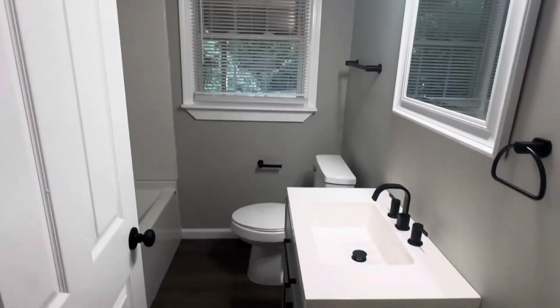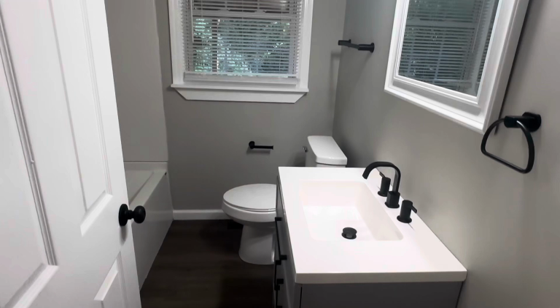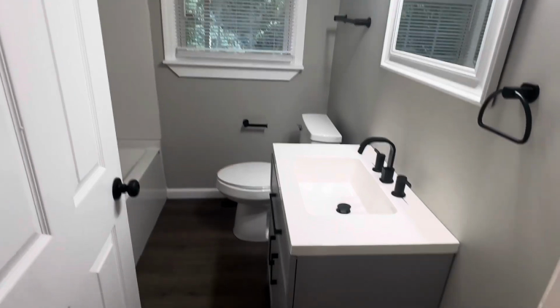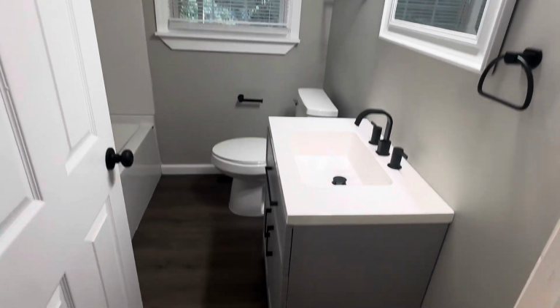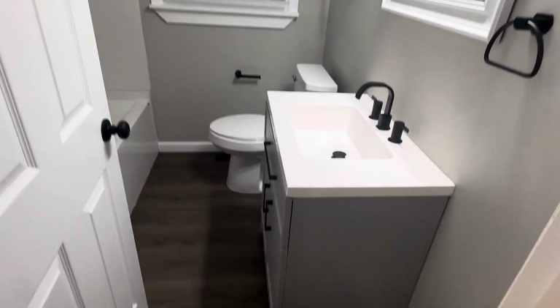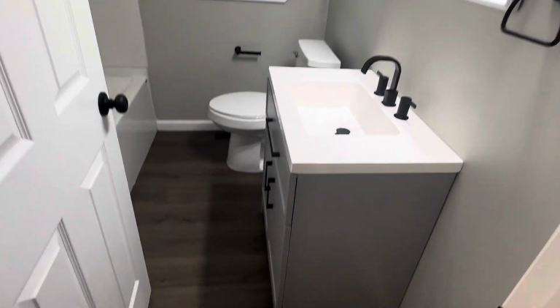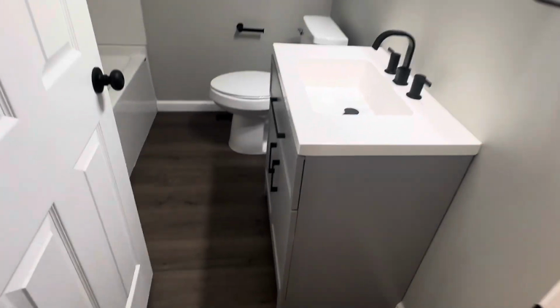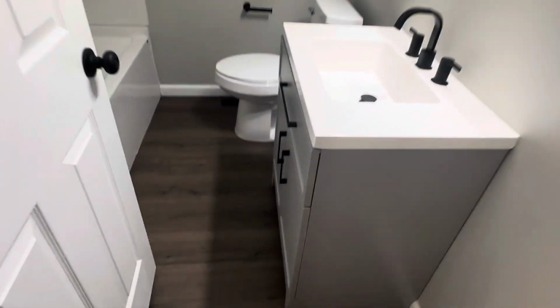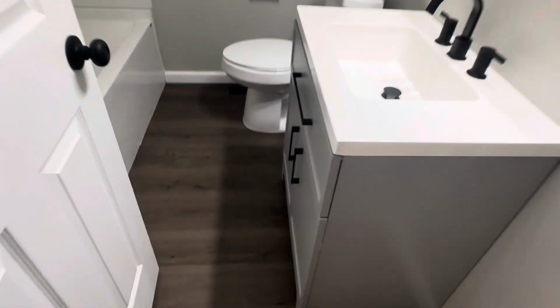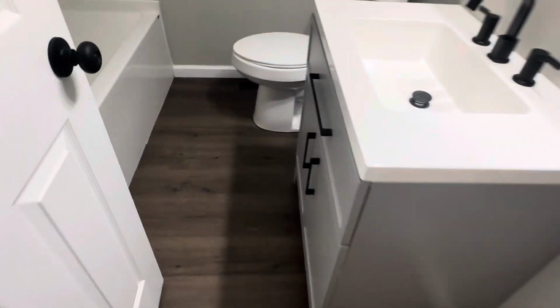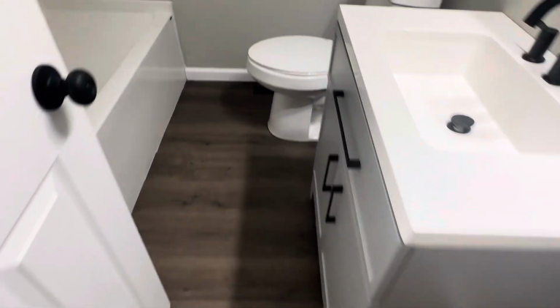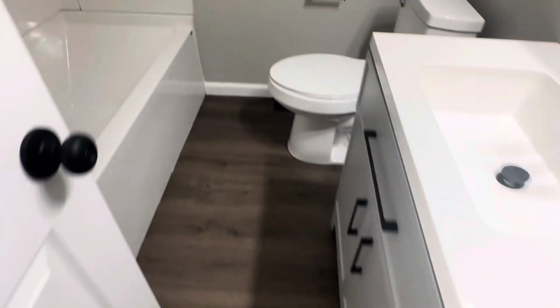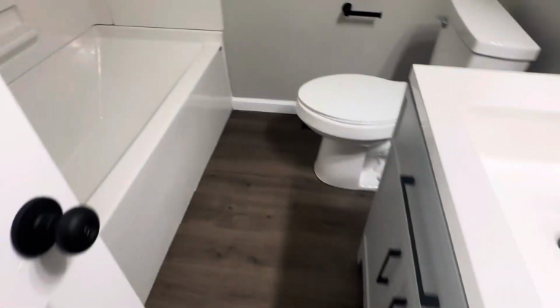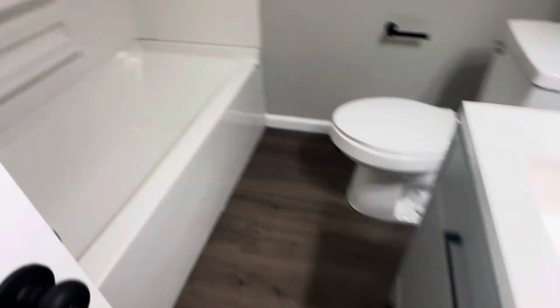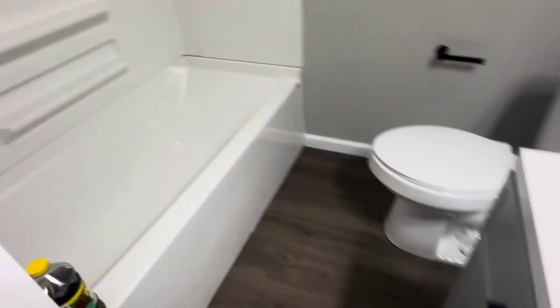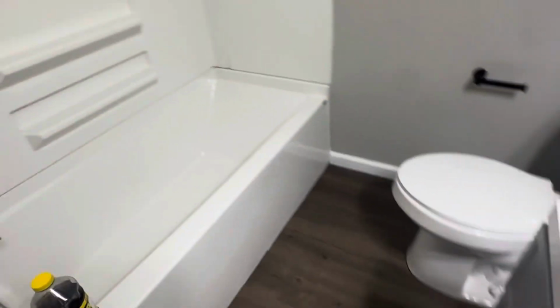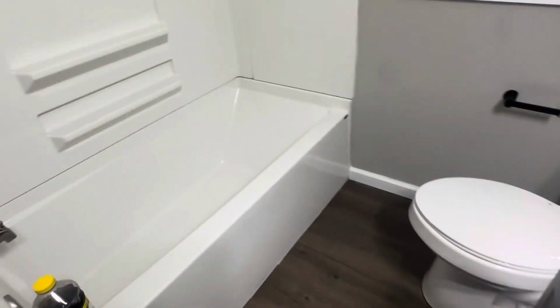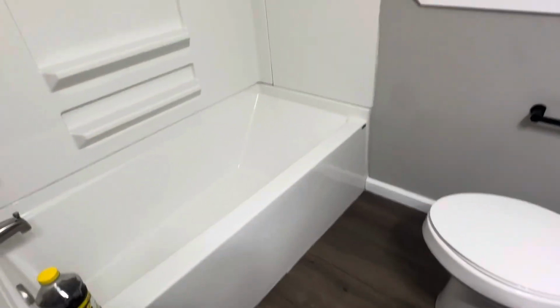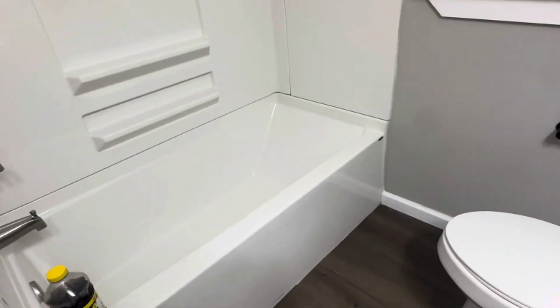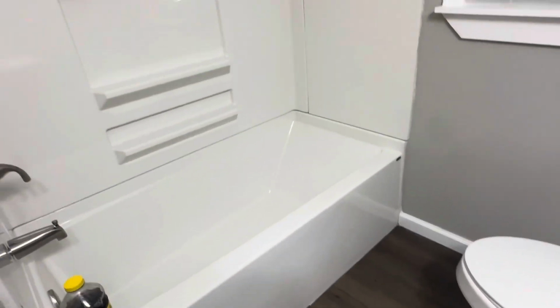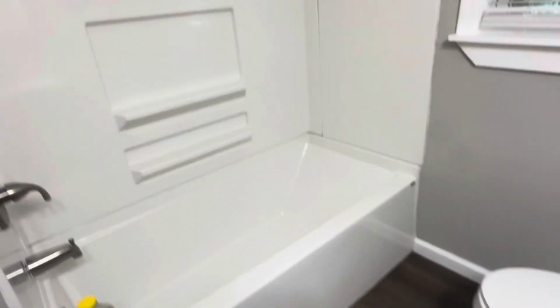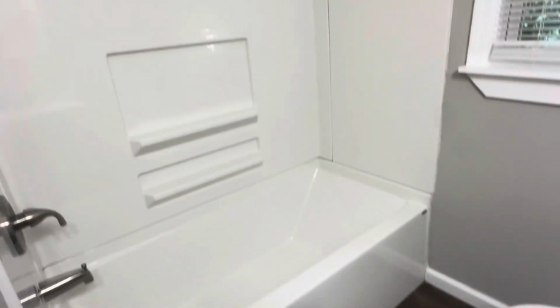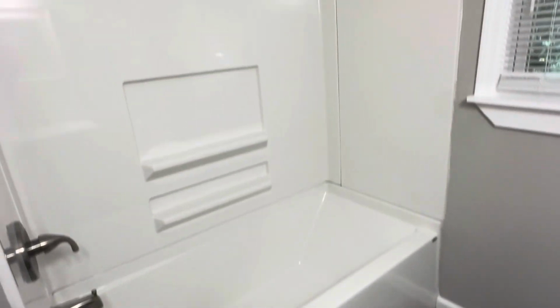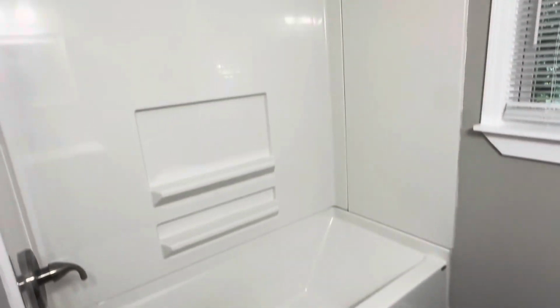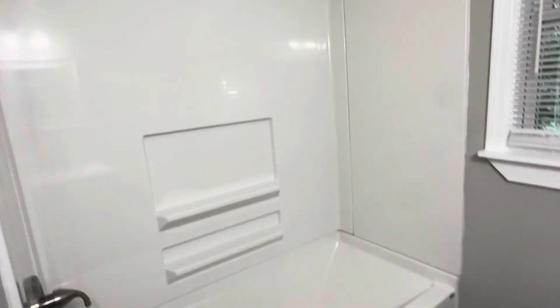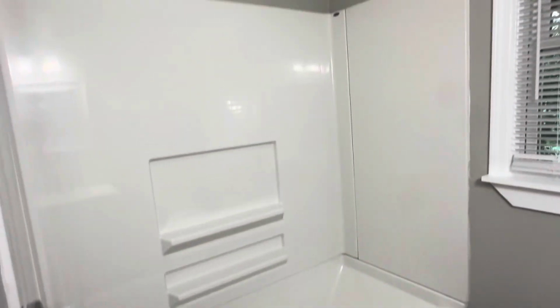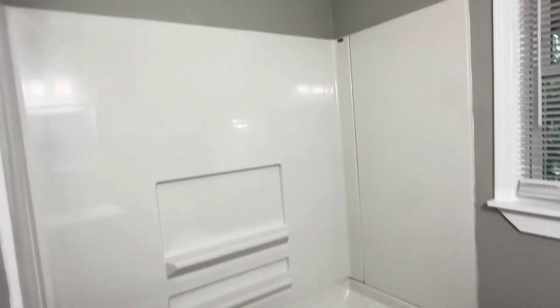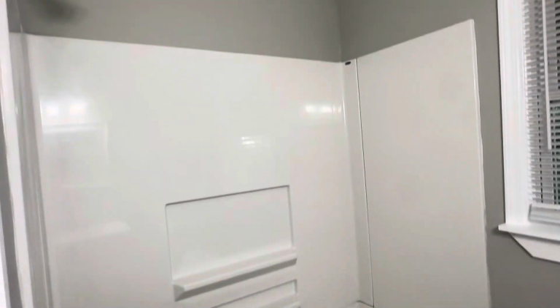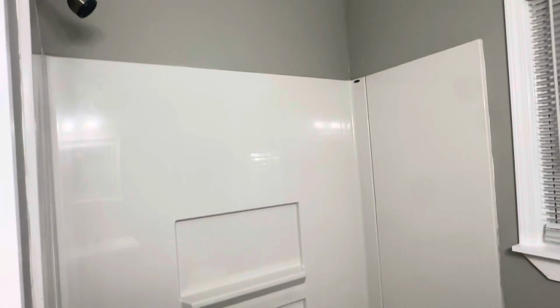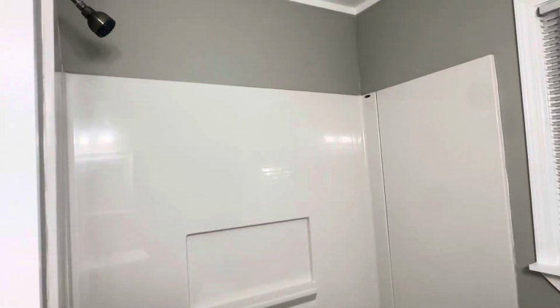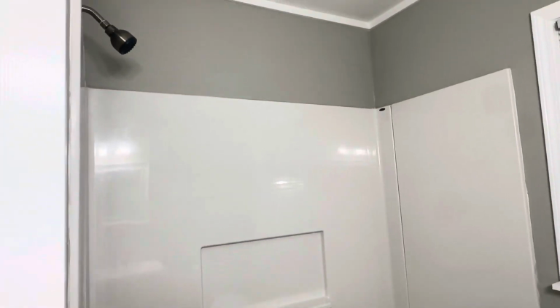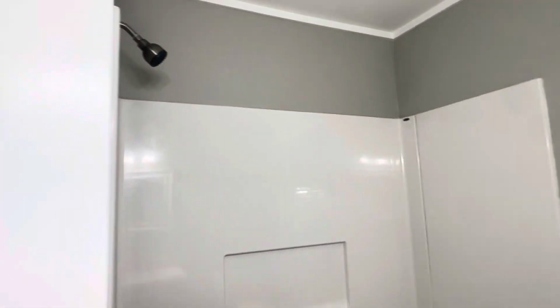Updated bathroom, updated vanity, new toilet, nice clean tub.